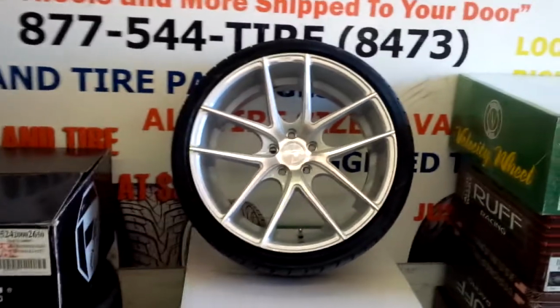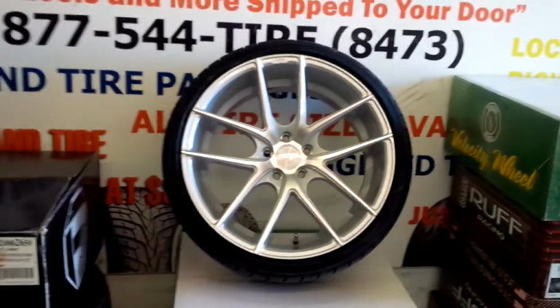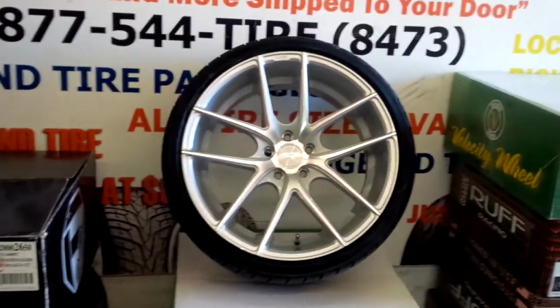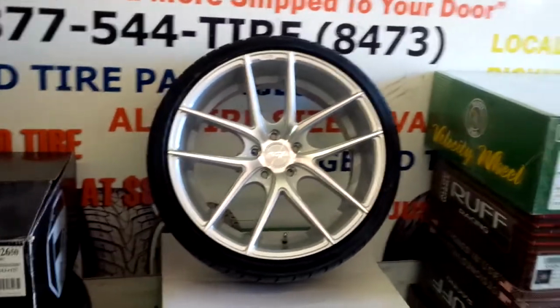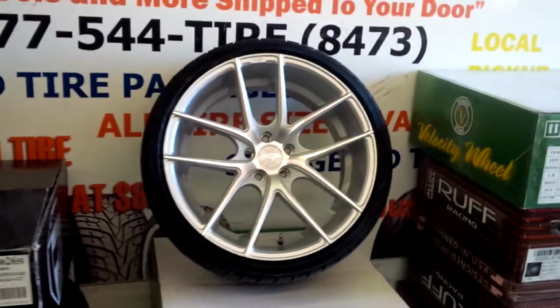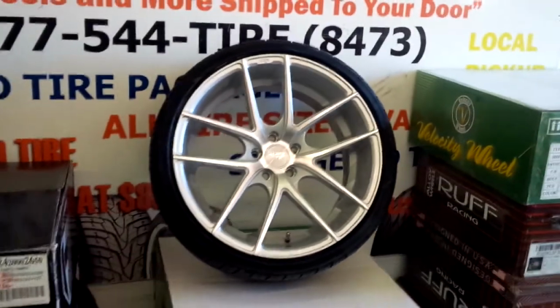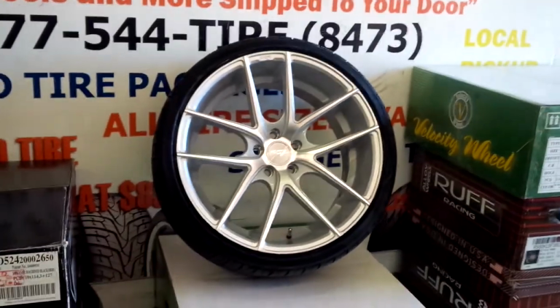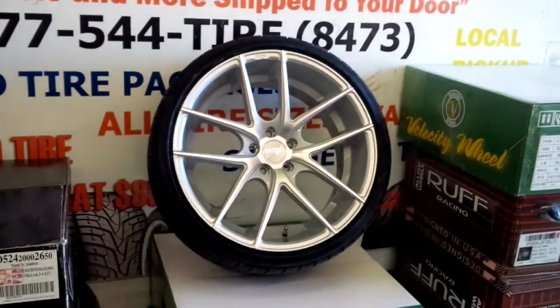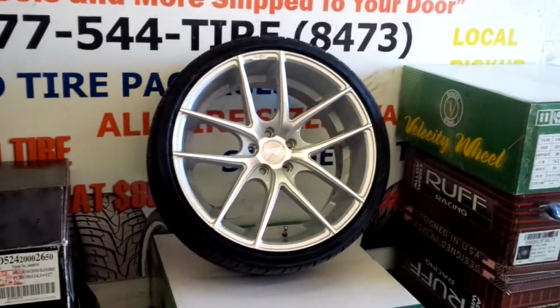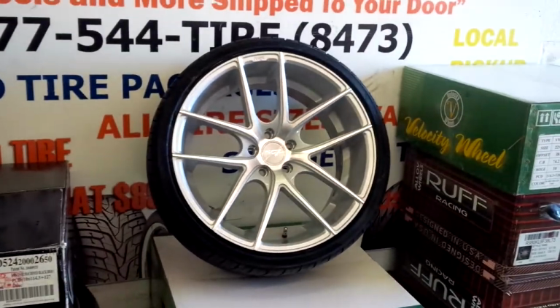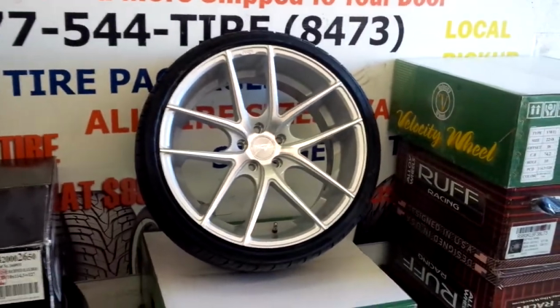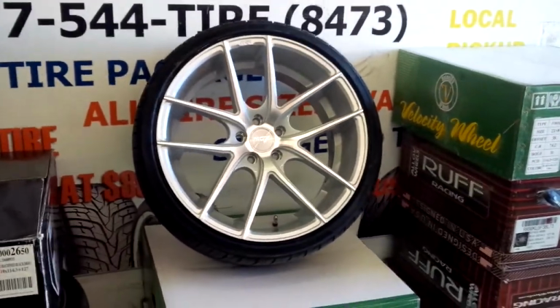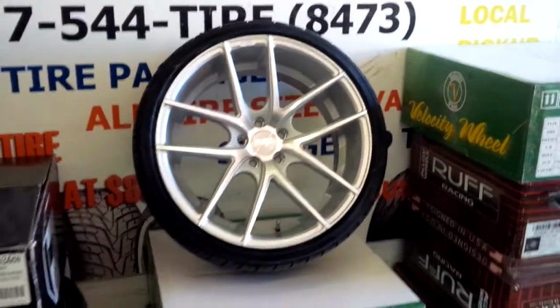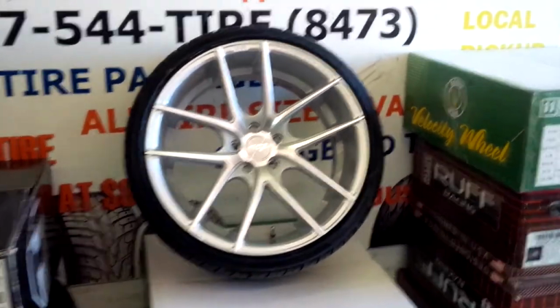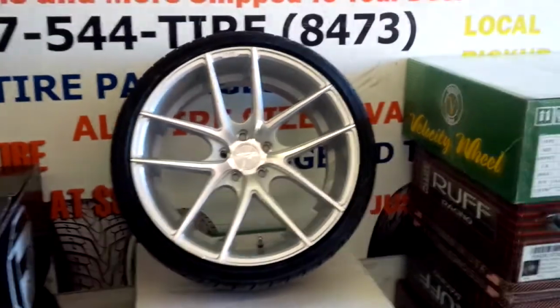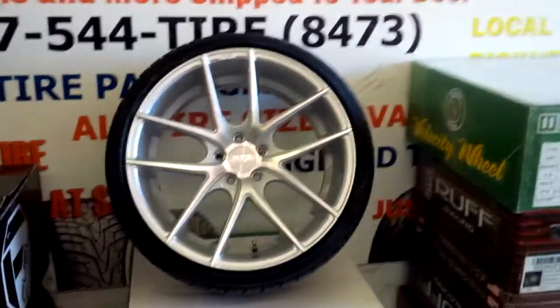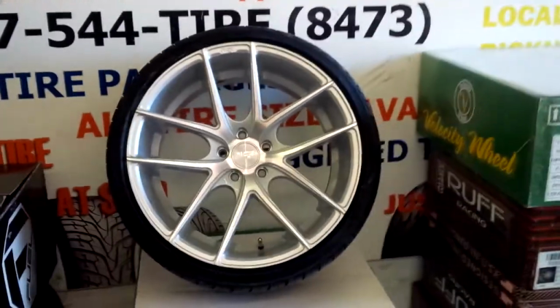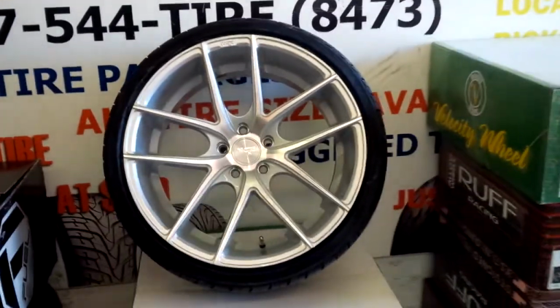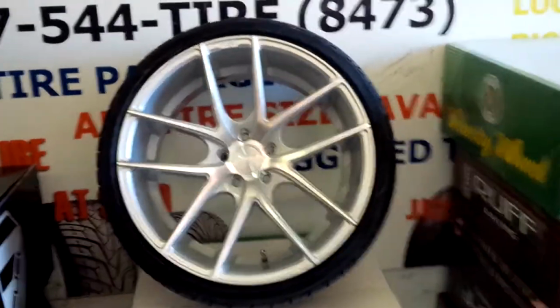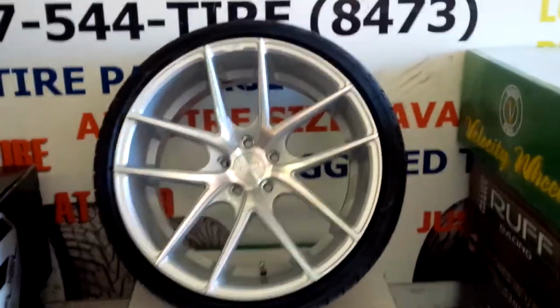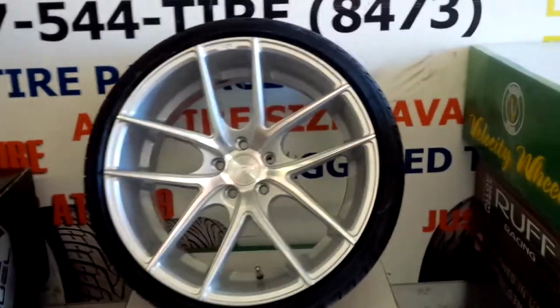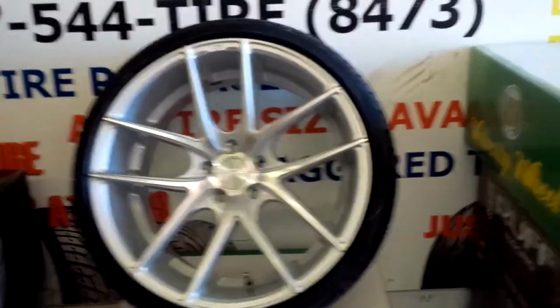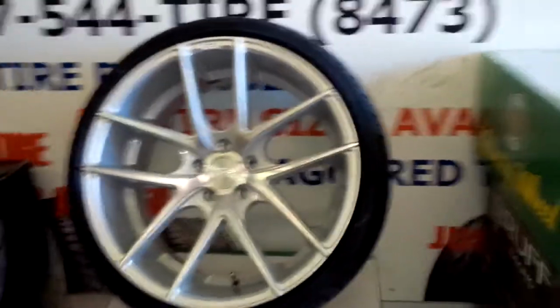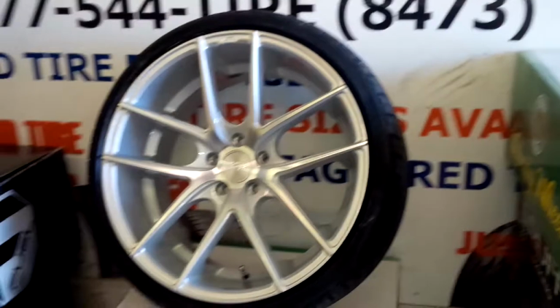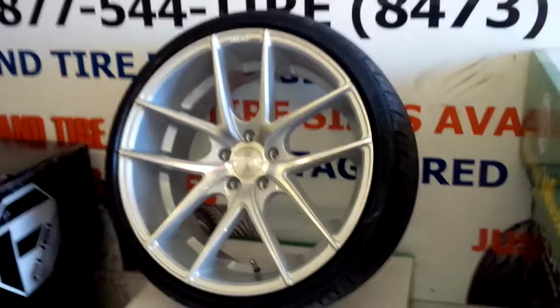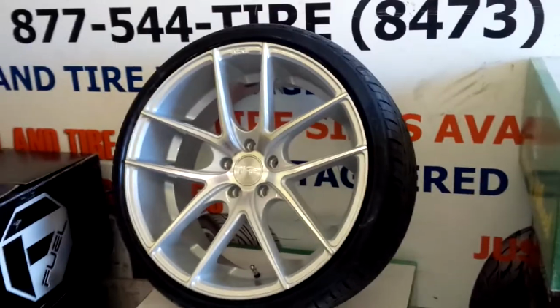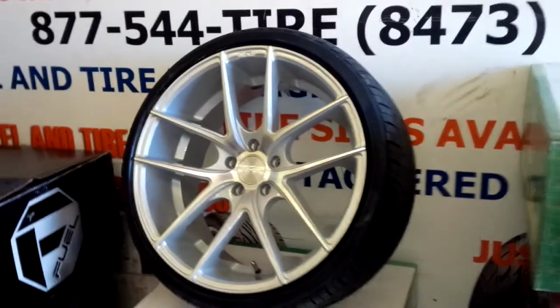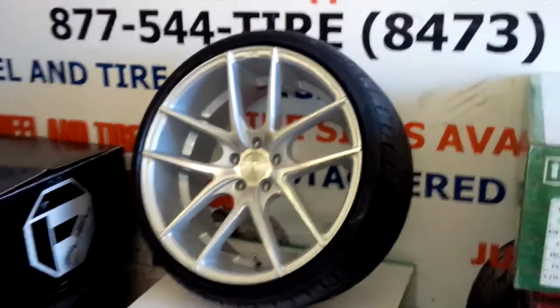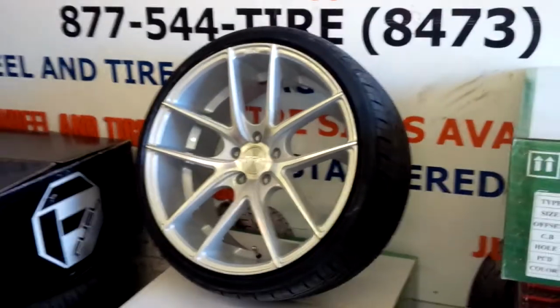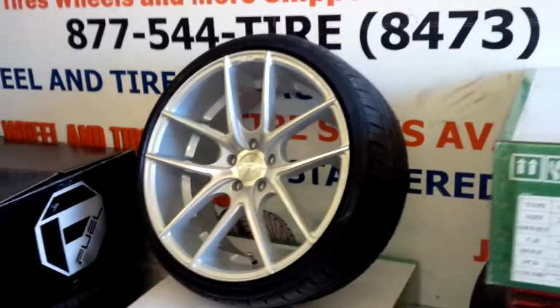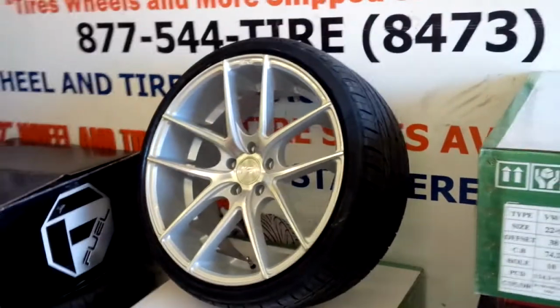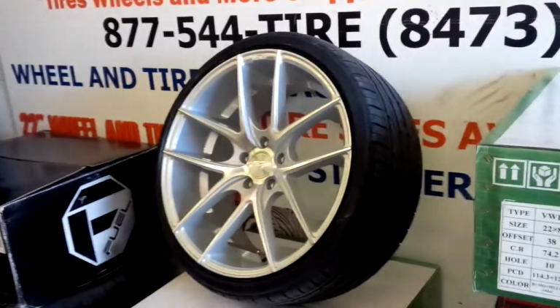Again, this is the Nietzsche Targa 20-inch staggered. This is the rear wheel 20x10. You can see the nice concave on that wheel.